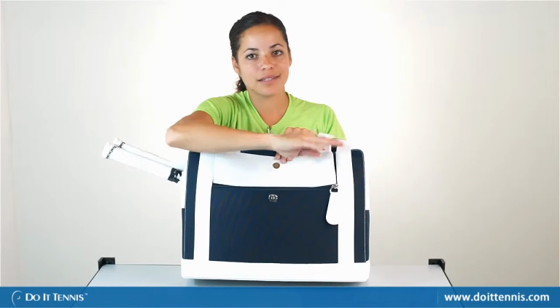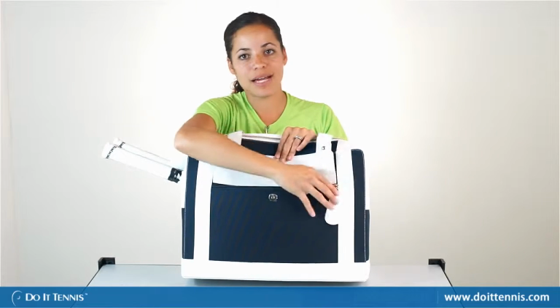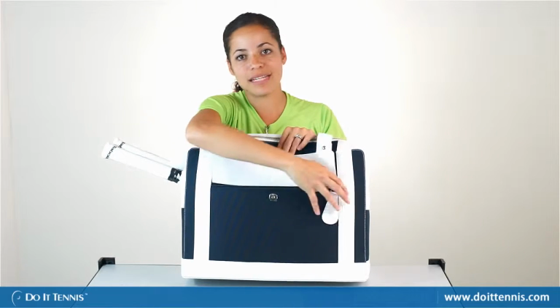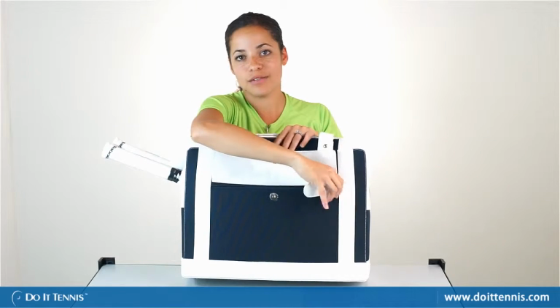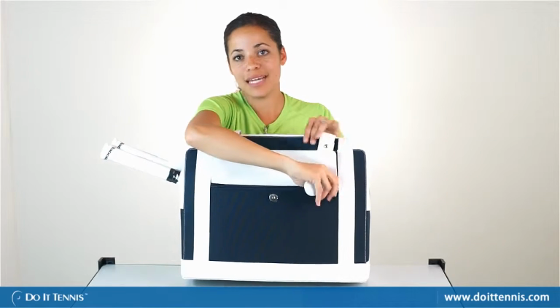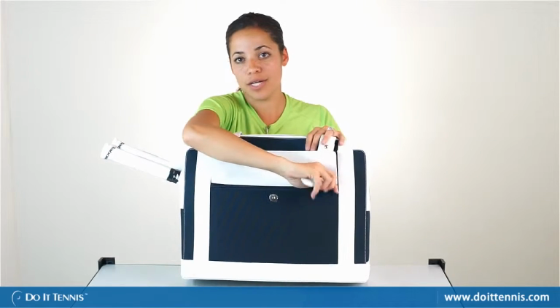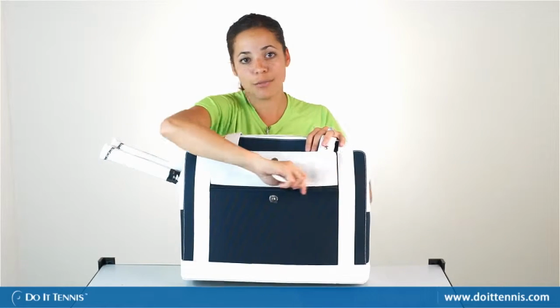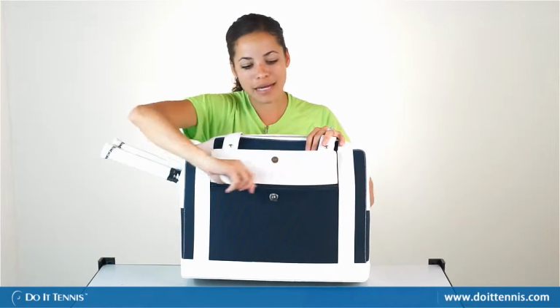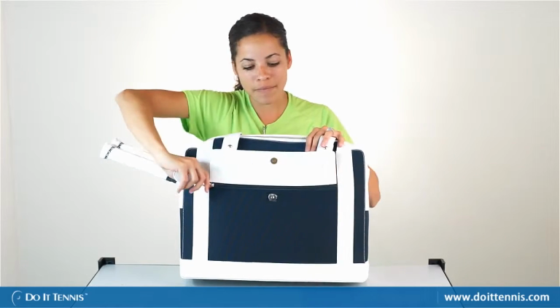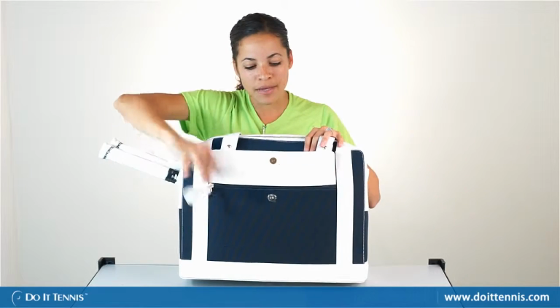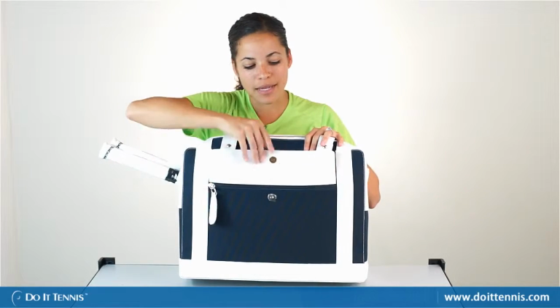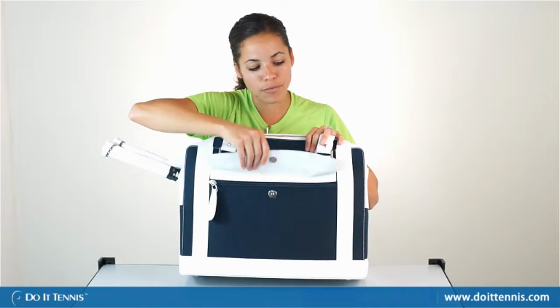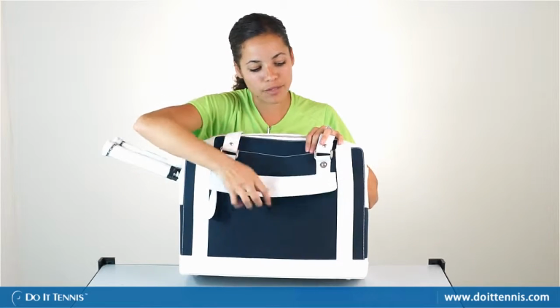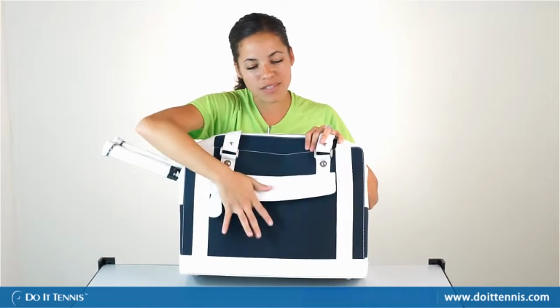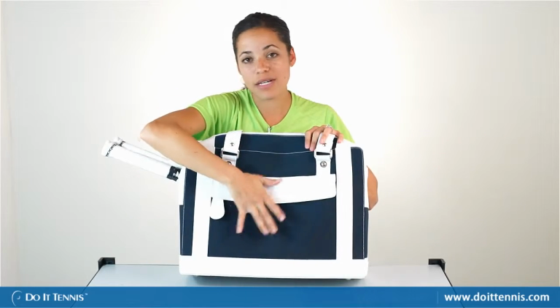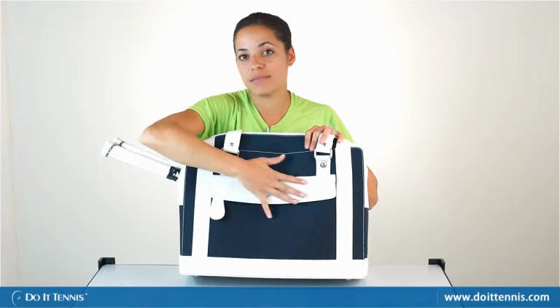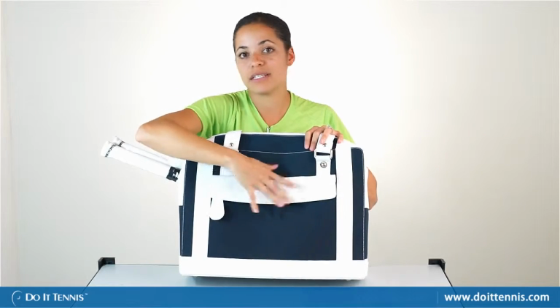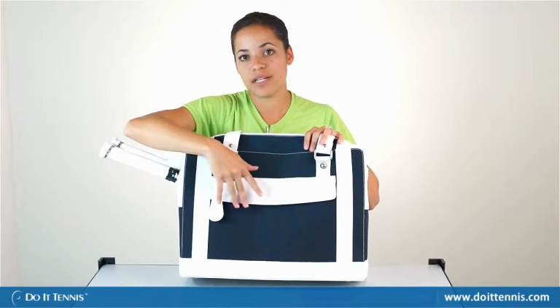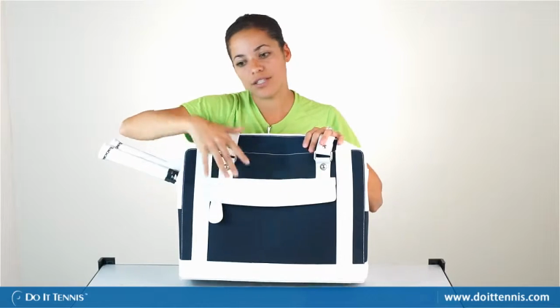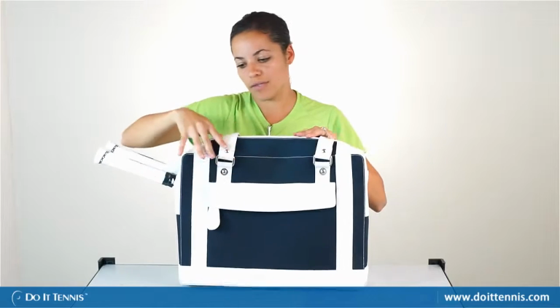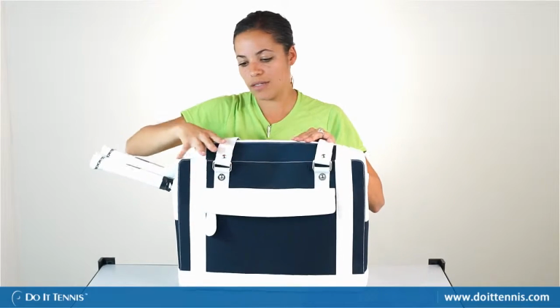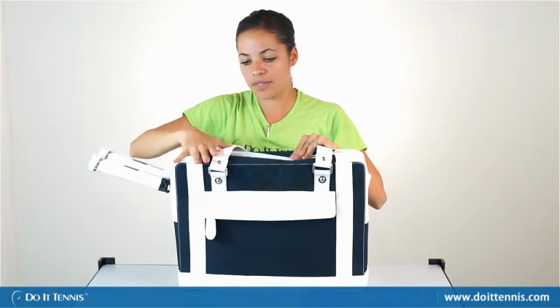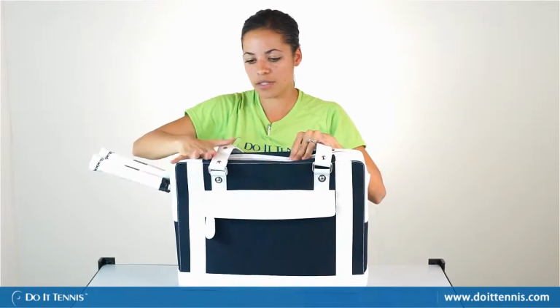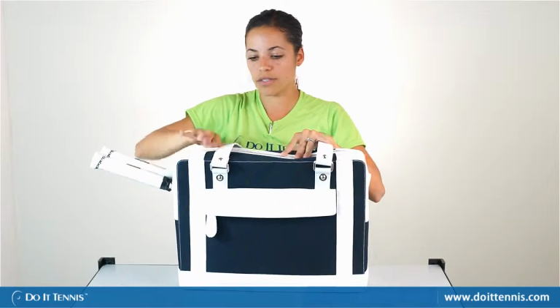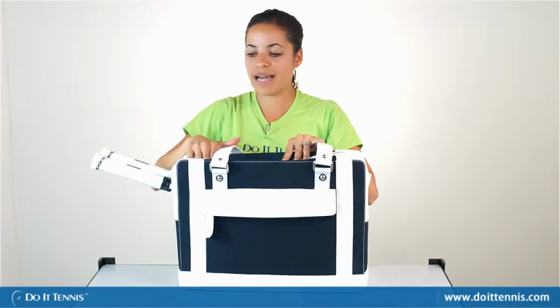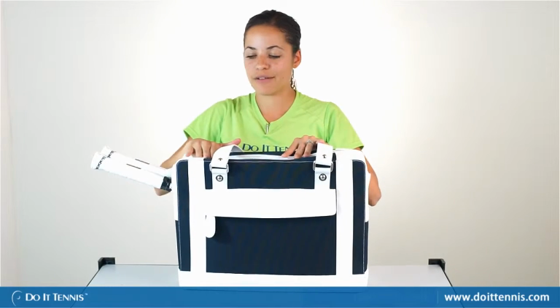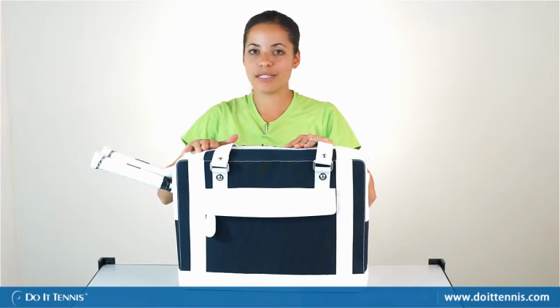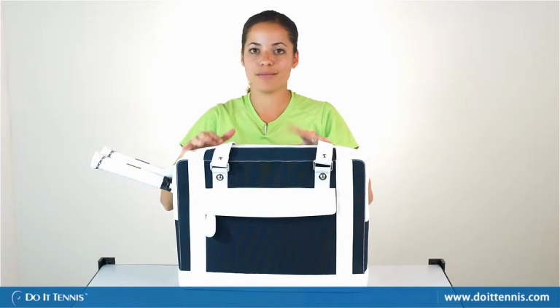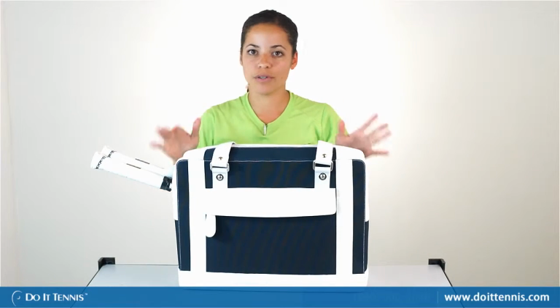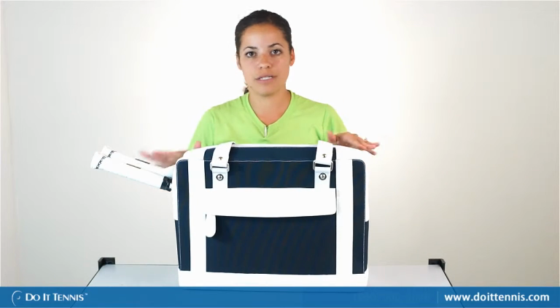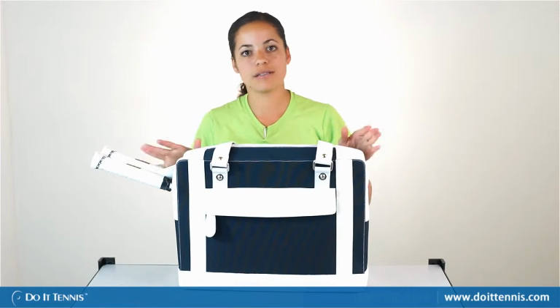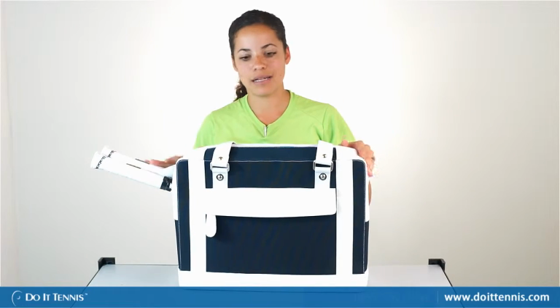This bag makes a great carry-on bag and works really well as a piece of luggage as well, so this bag definitely does more than just tennis.